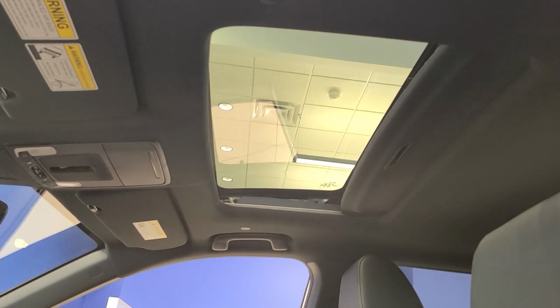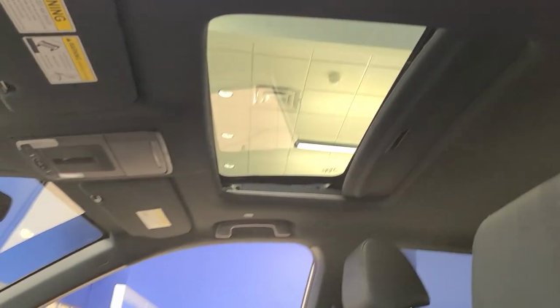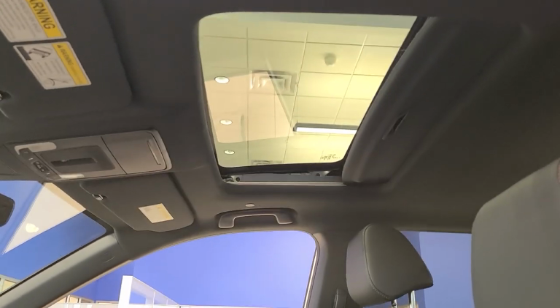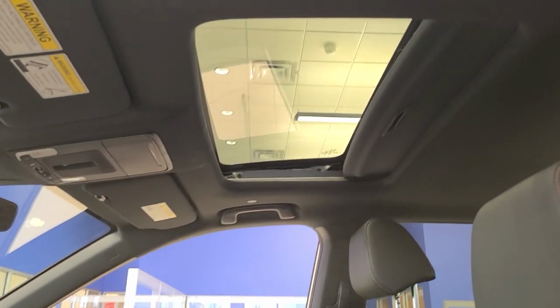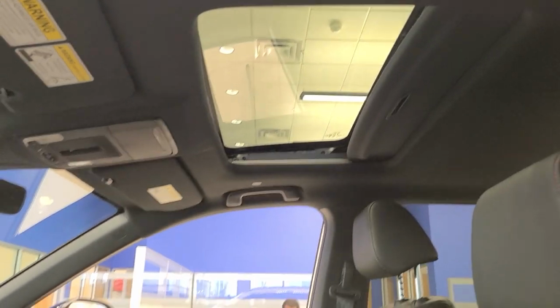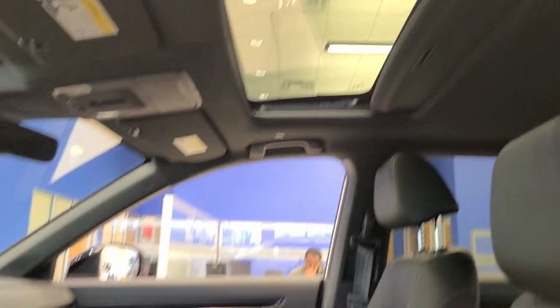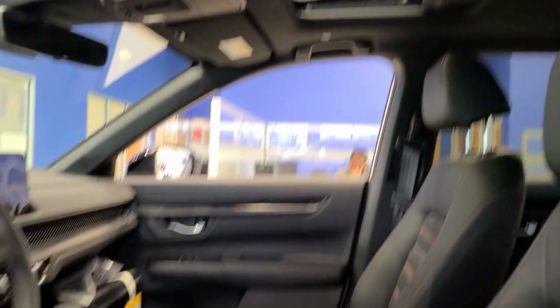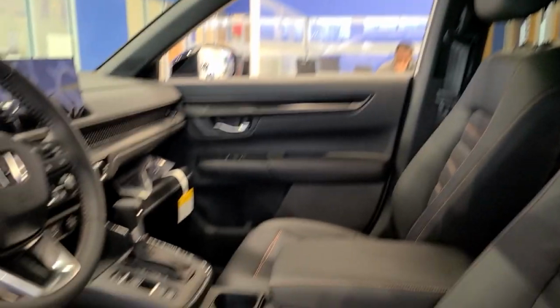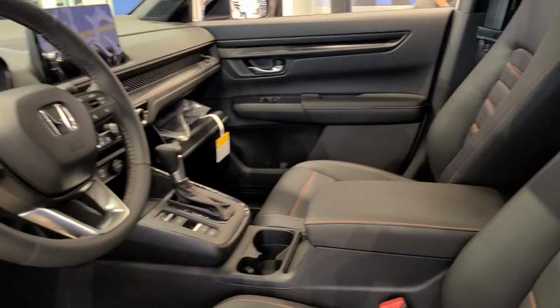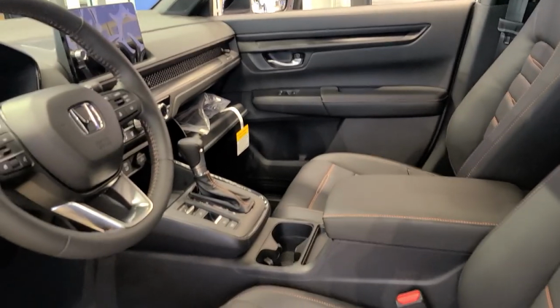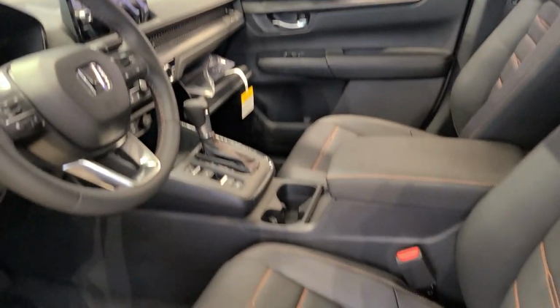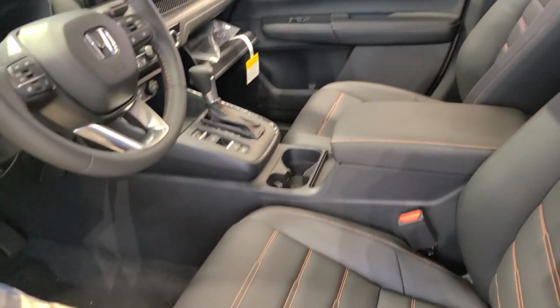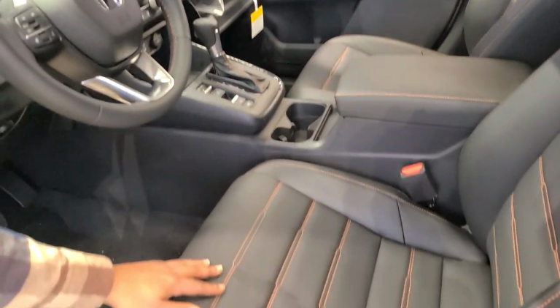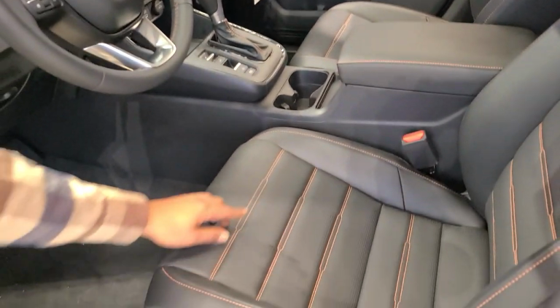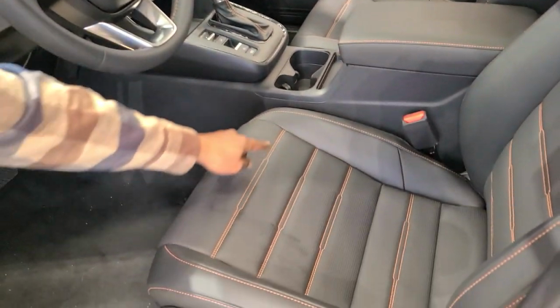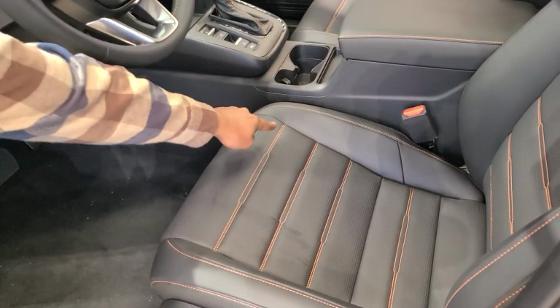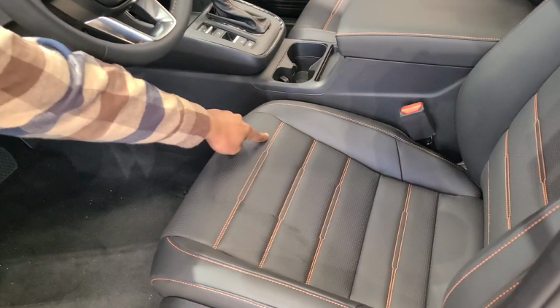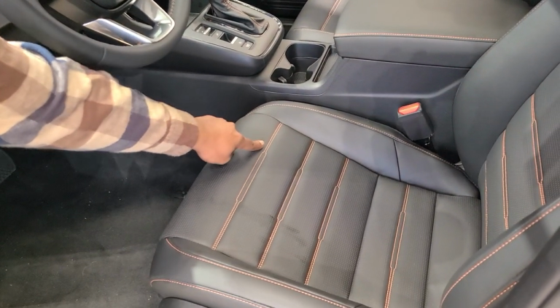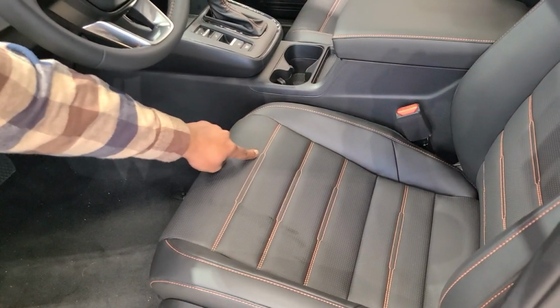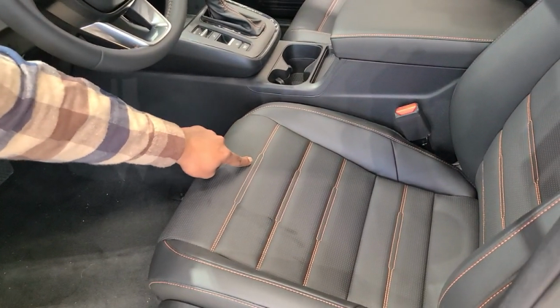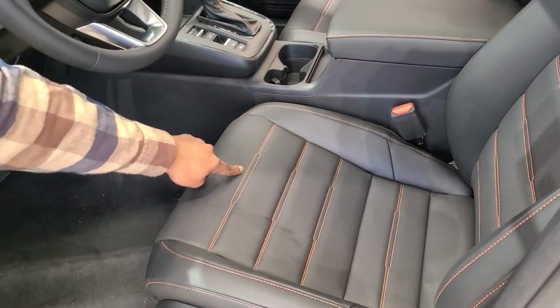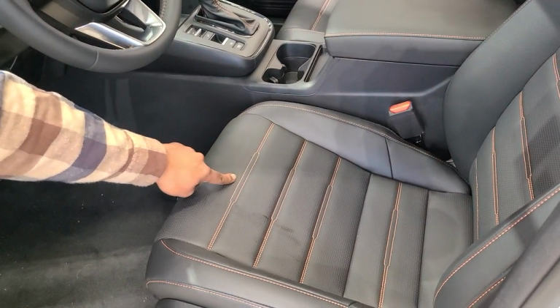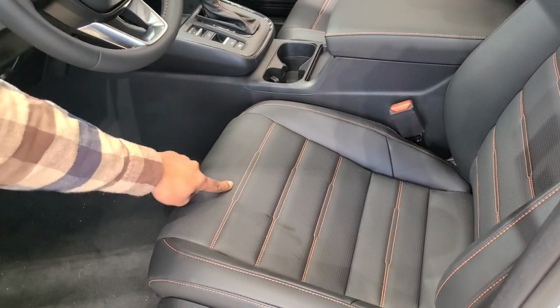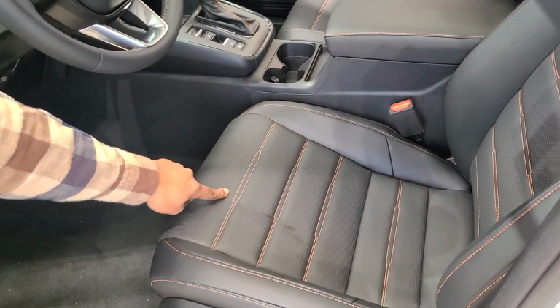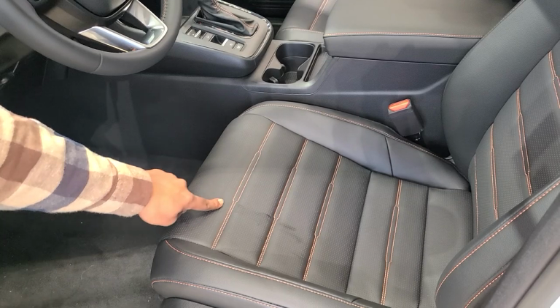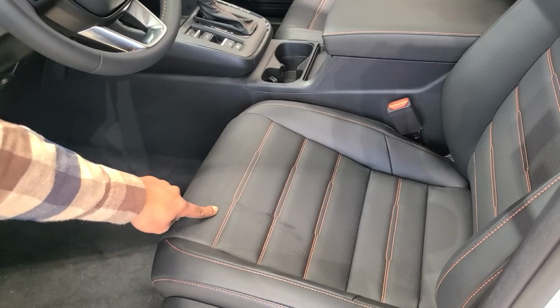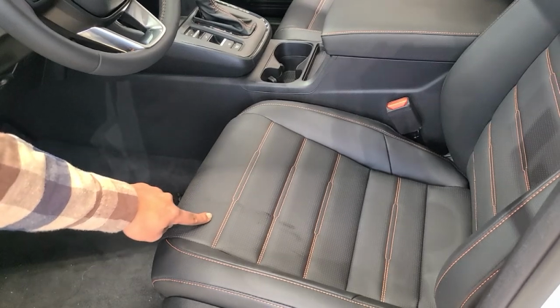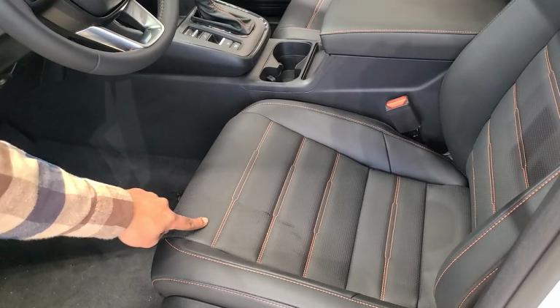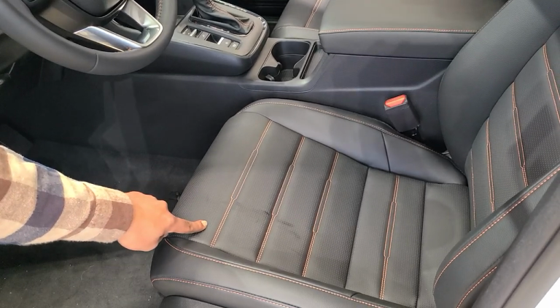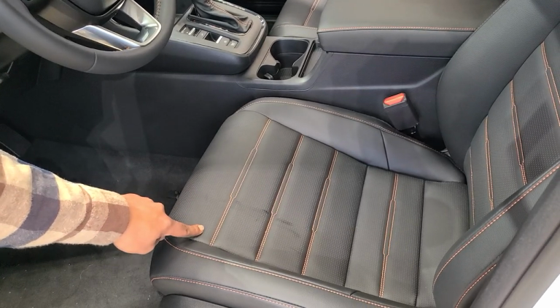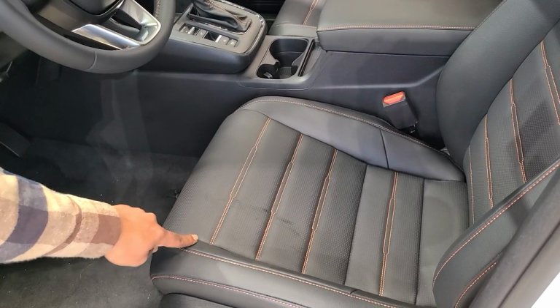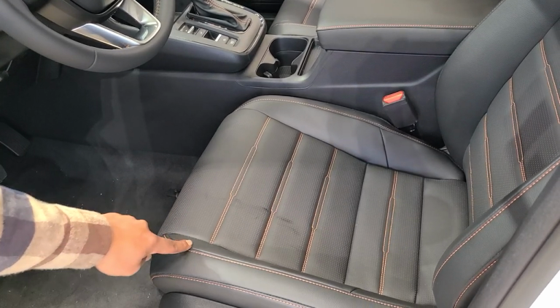Look at all these leather seats — amazing stitching, as you can see the details done. Yeah, that's awesome stitching.